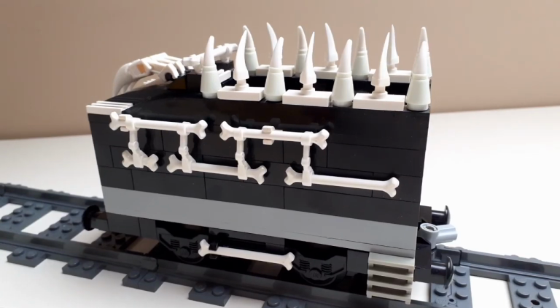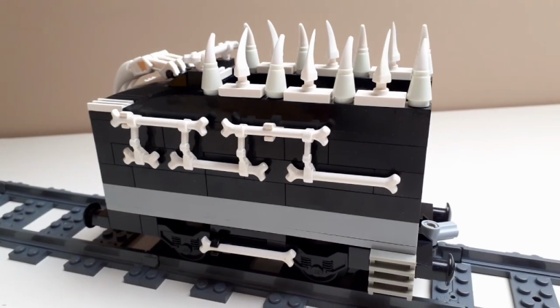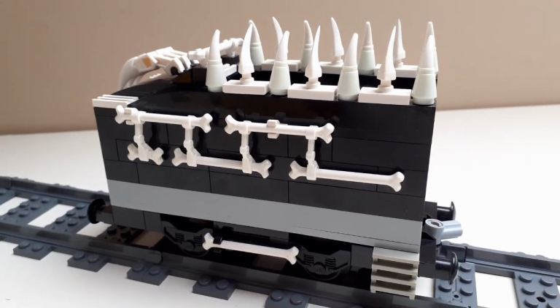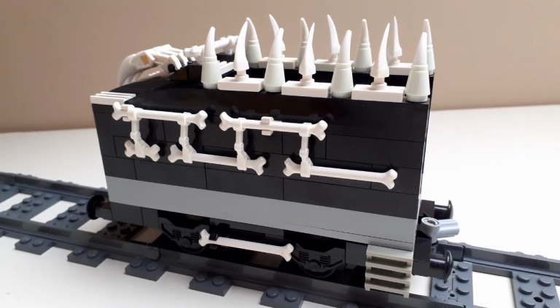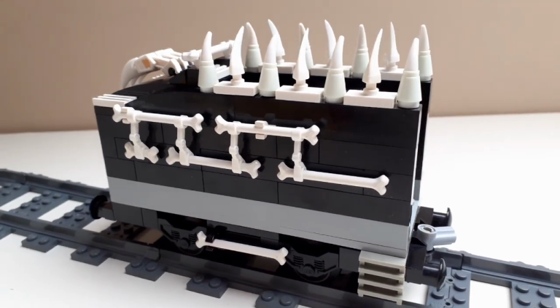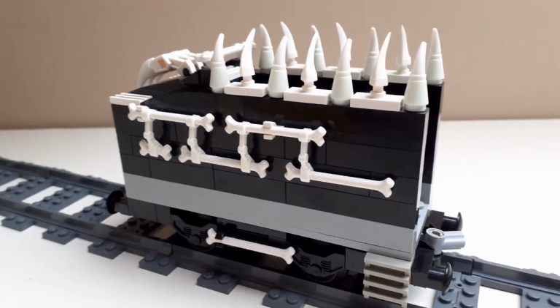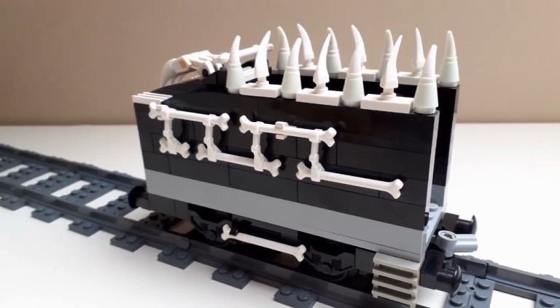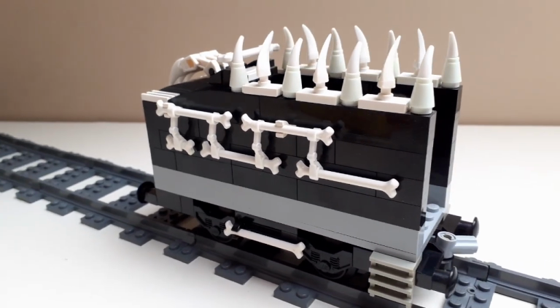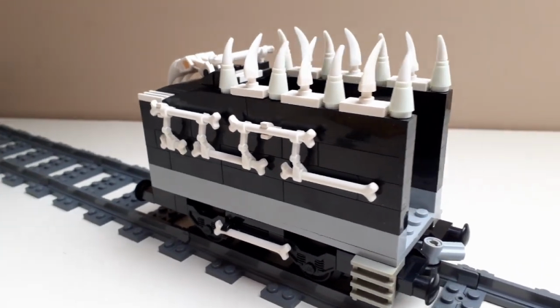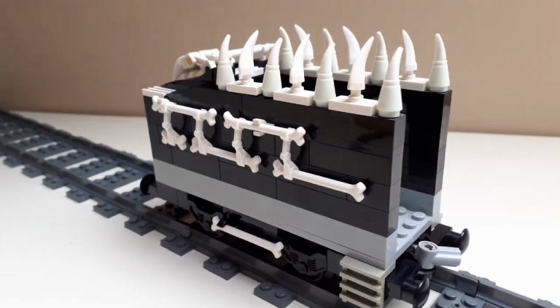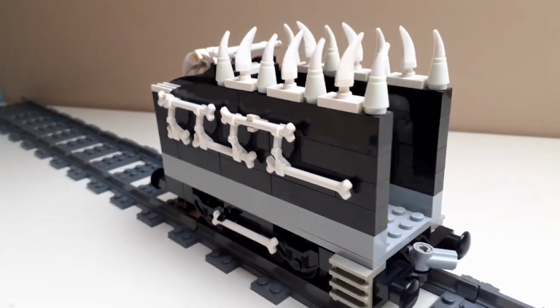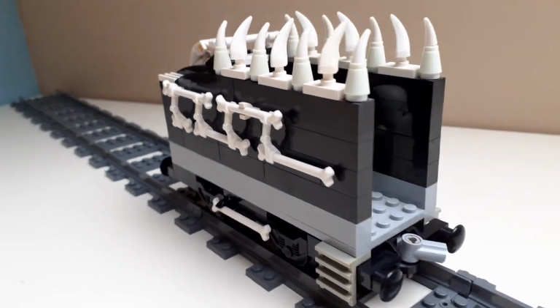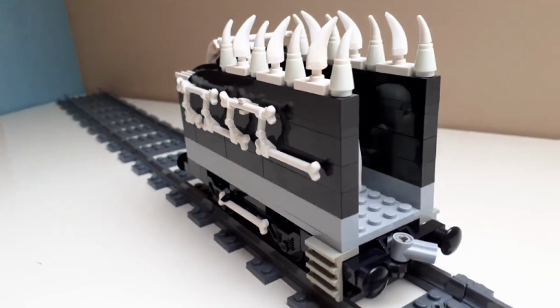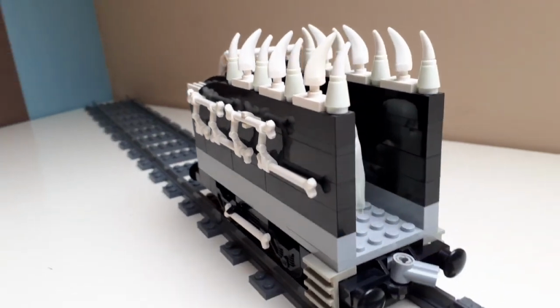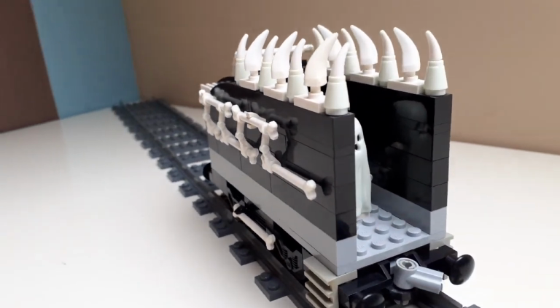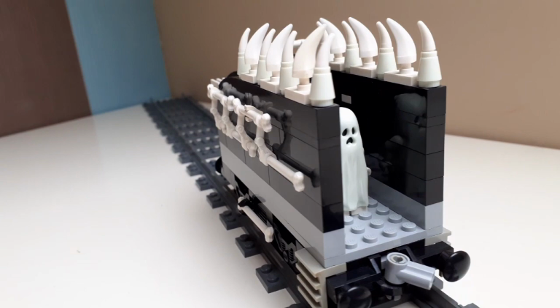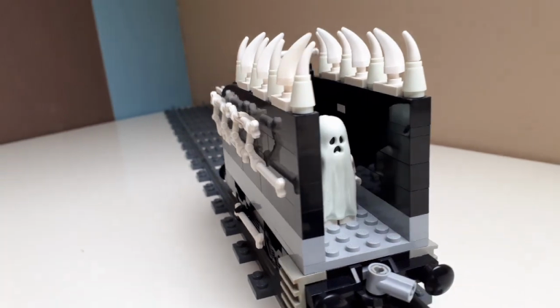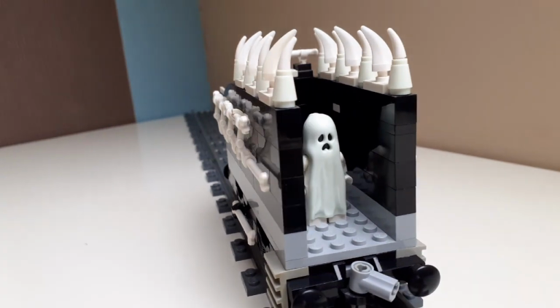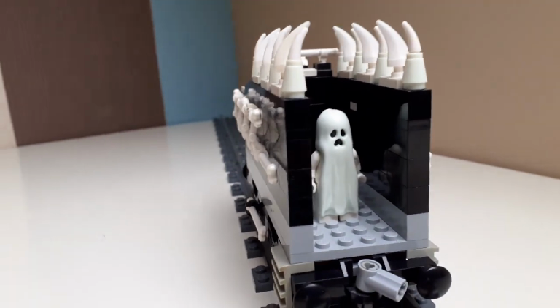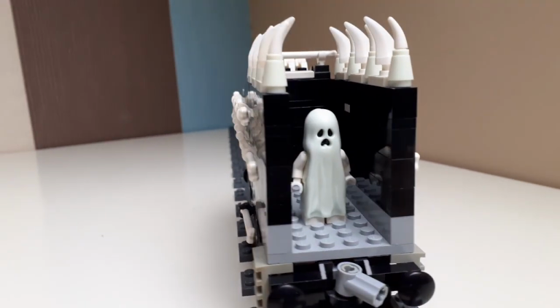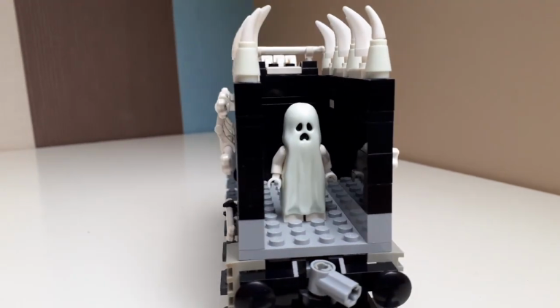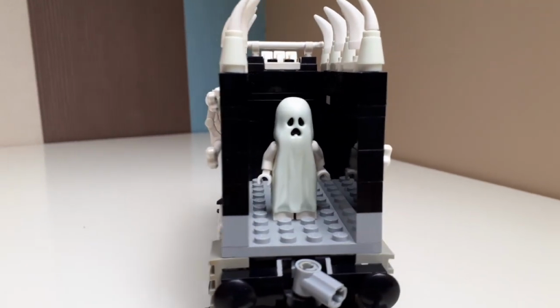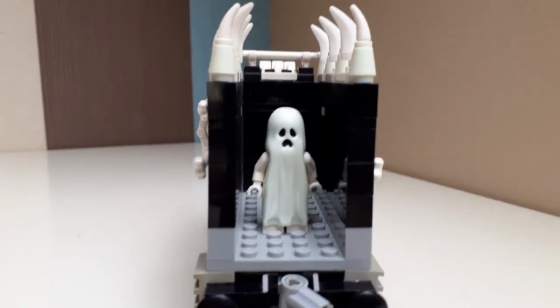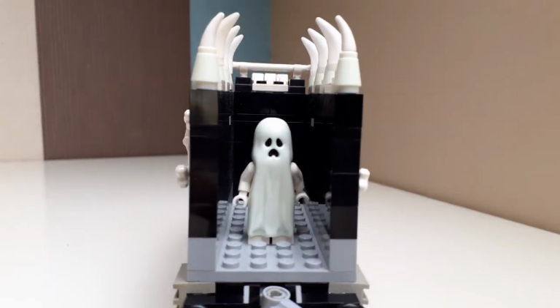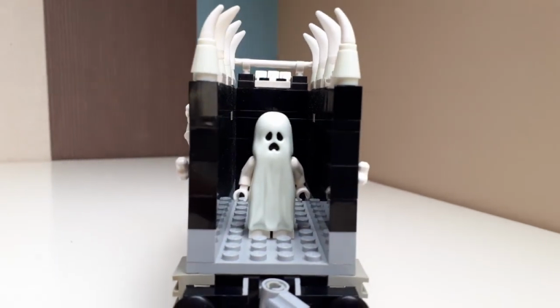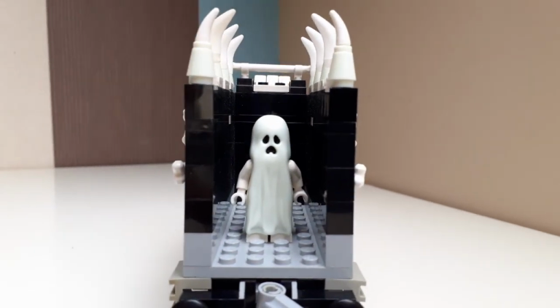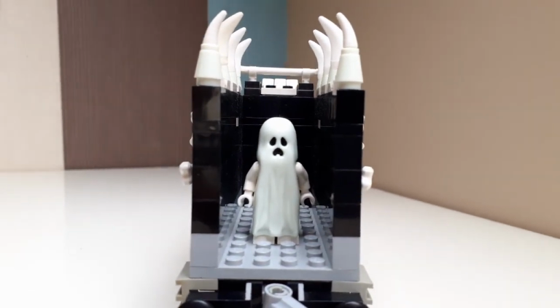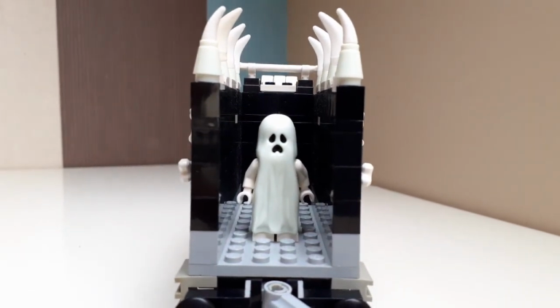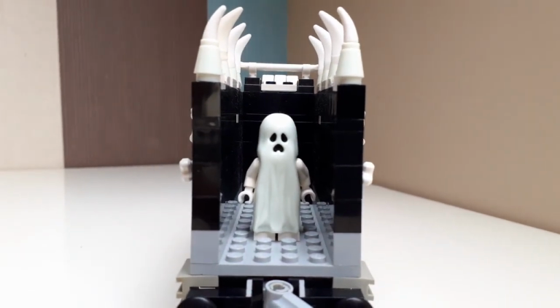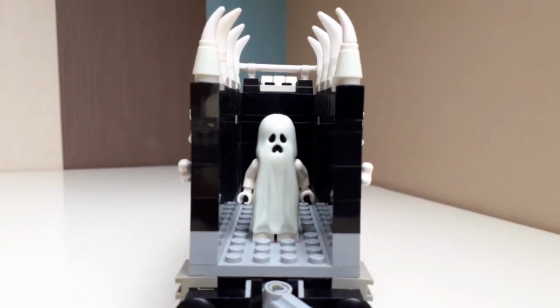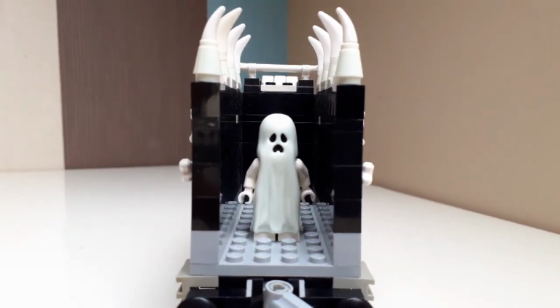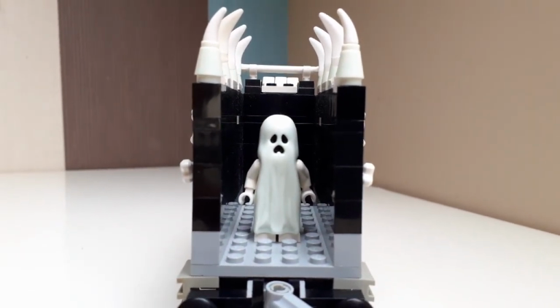This is a ghost train after all, so it's not going to run on coal — it's going to run on something like bones or souls. And we have a ghost here to make sure that none of those souls escape.